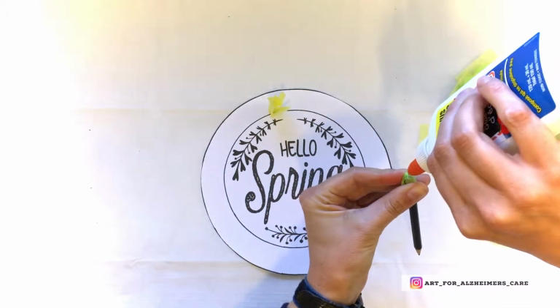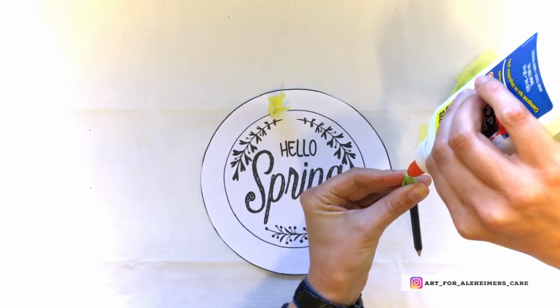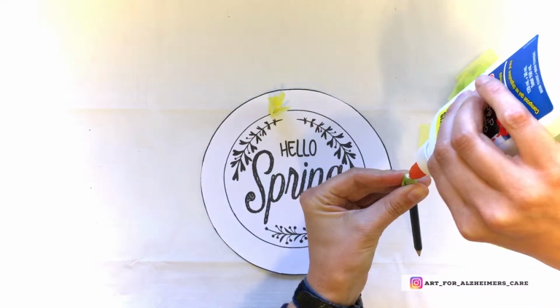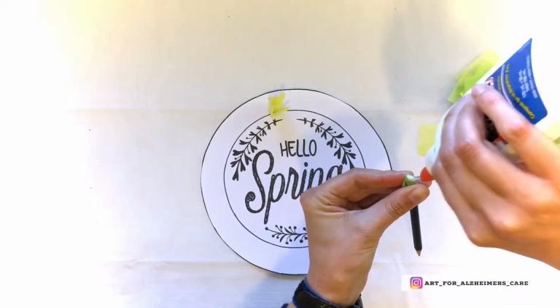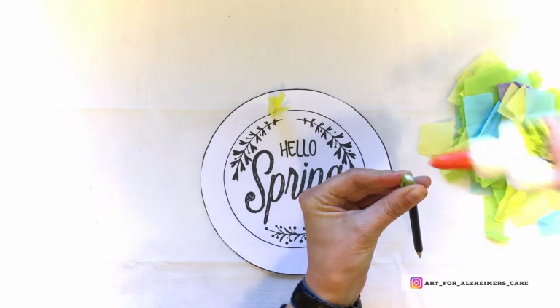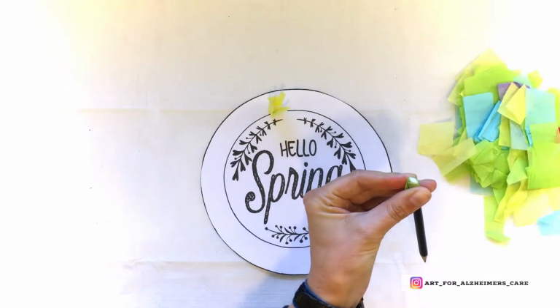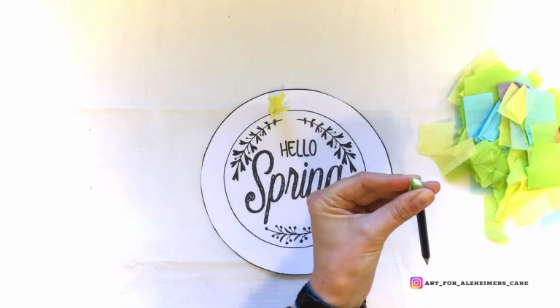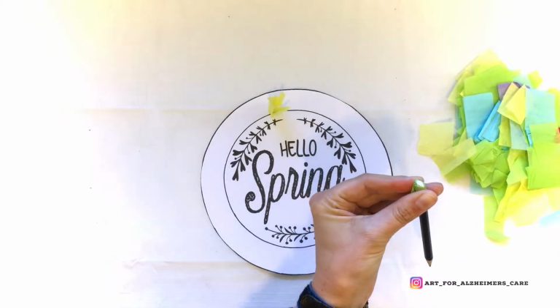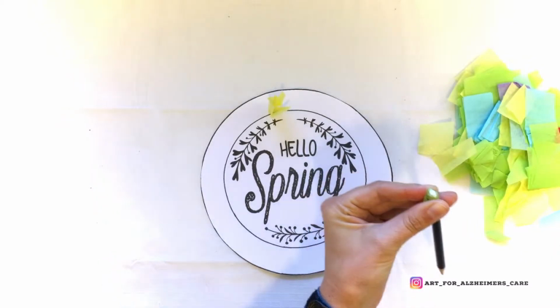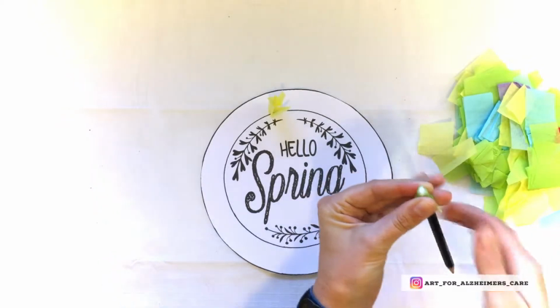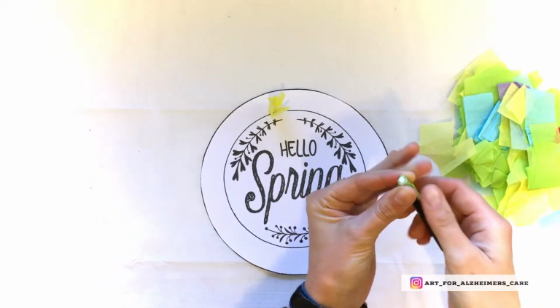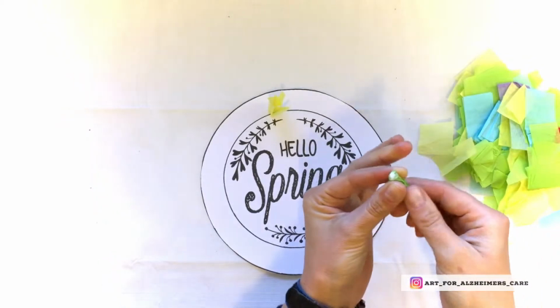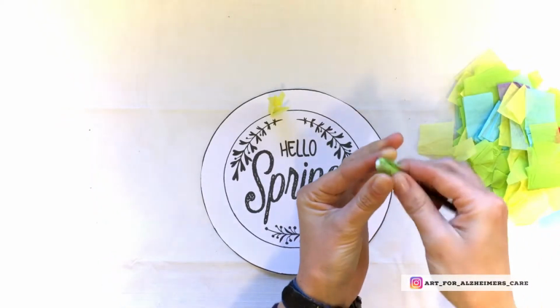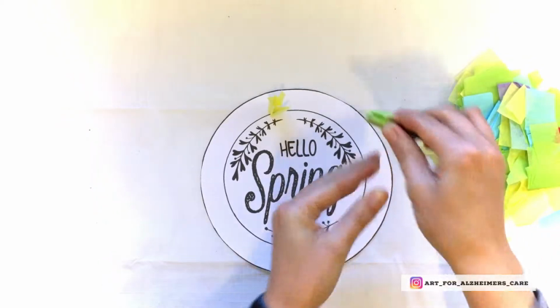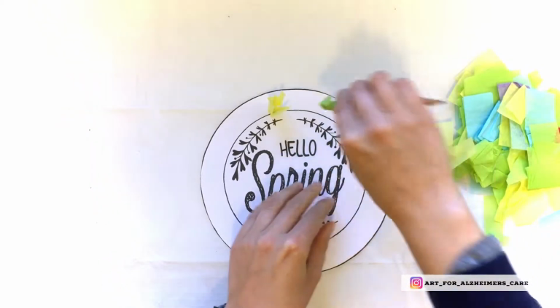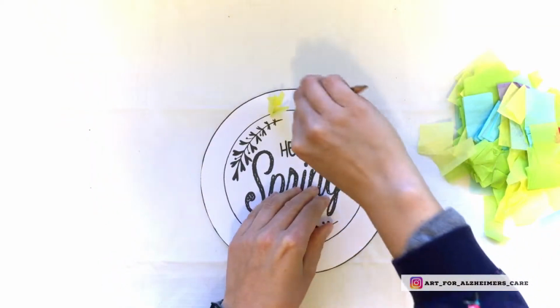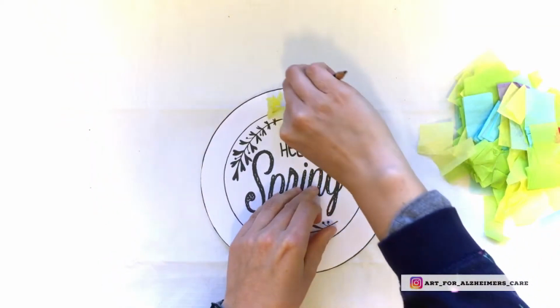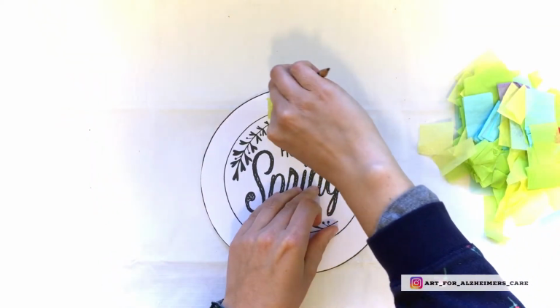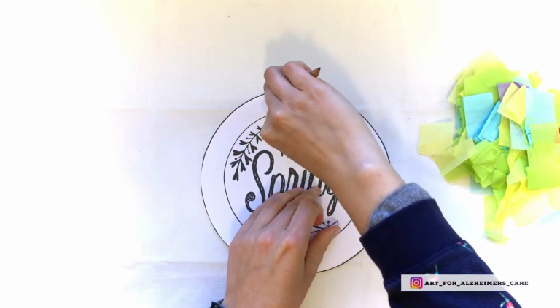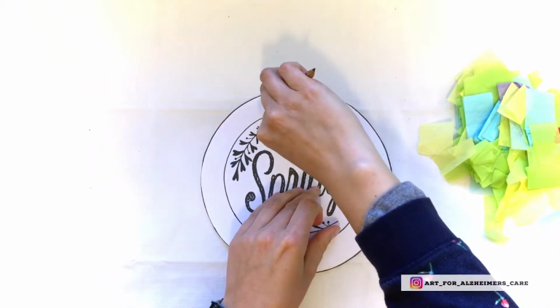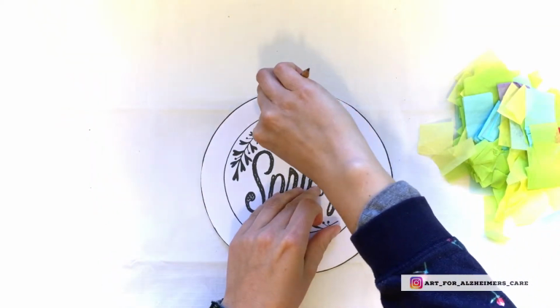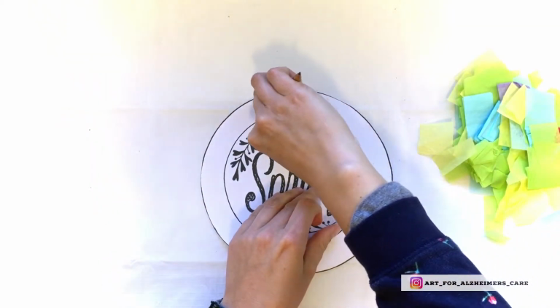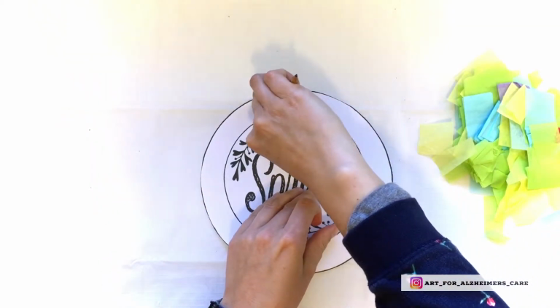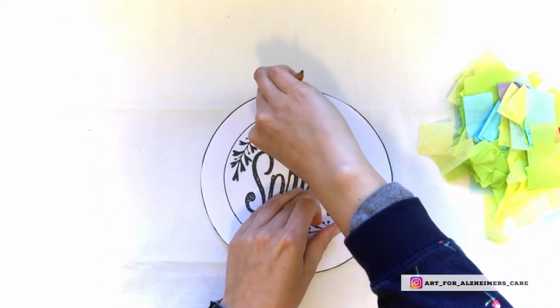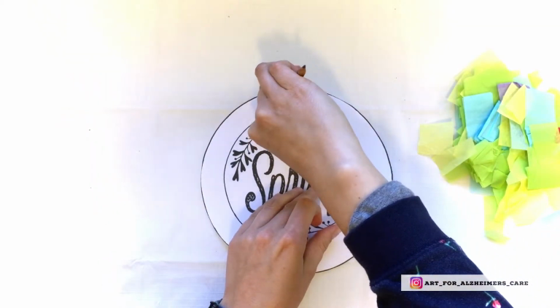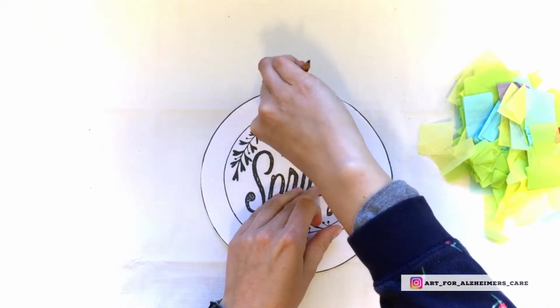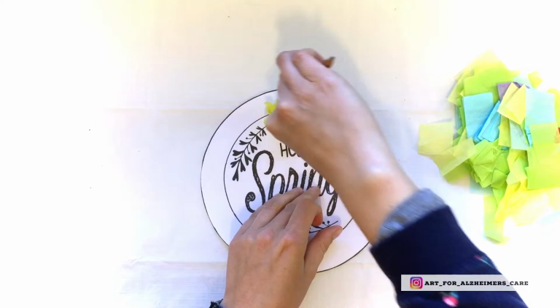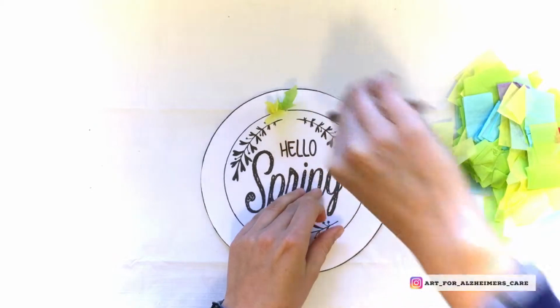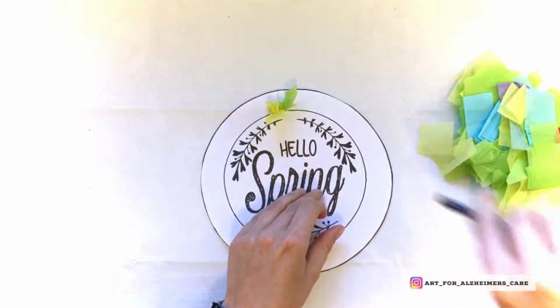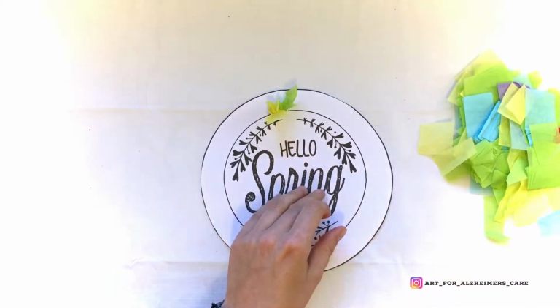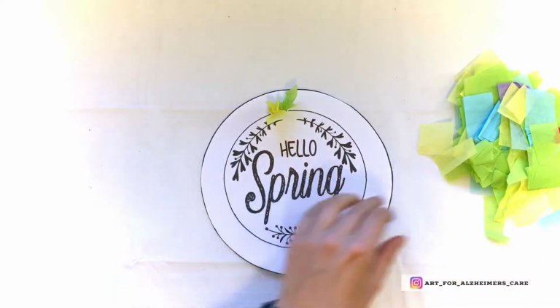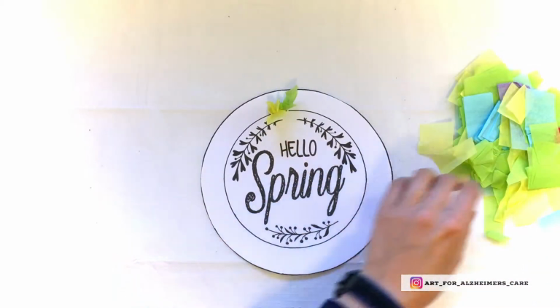Alternatively, you can also roll the pieces of tissue paper into little balls and then stick them onto the paper that way.